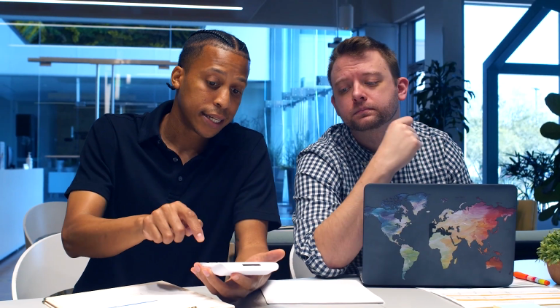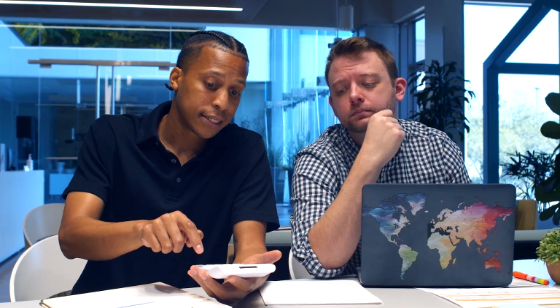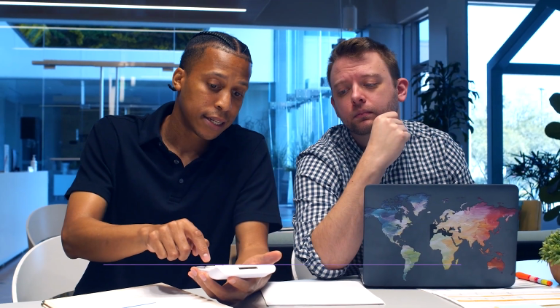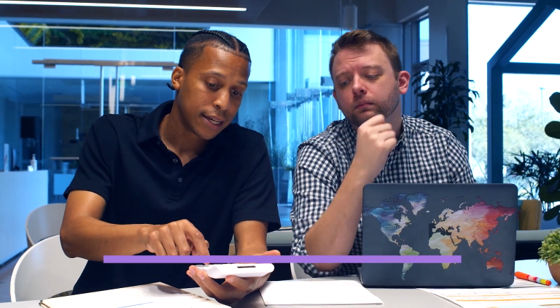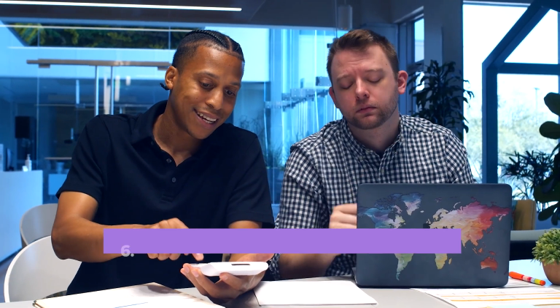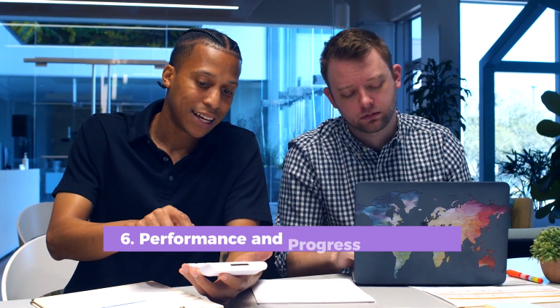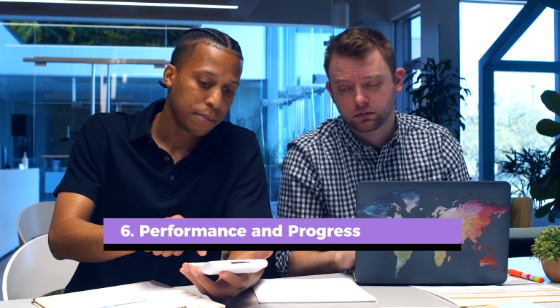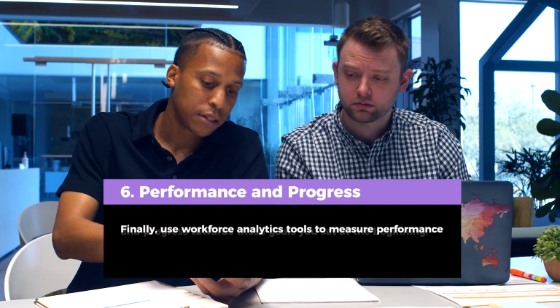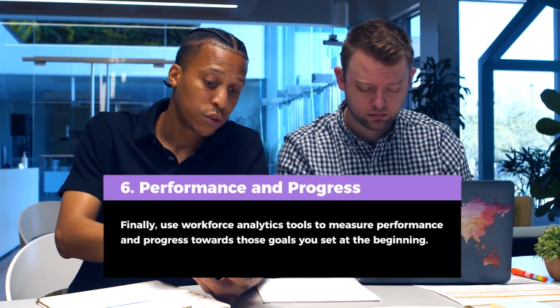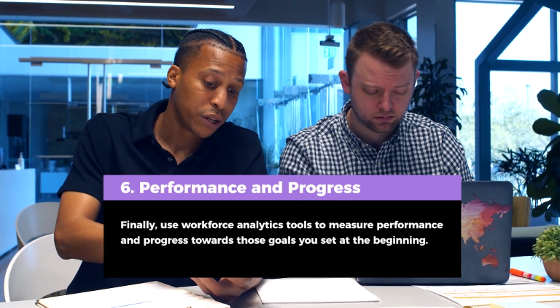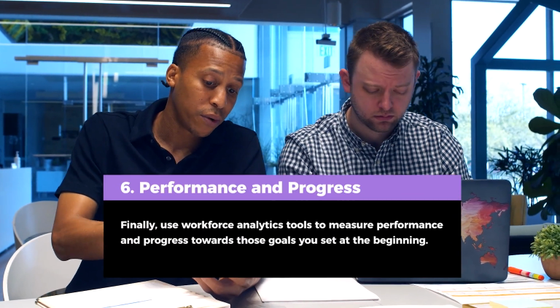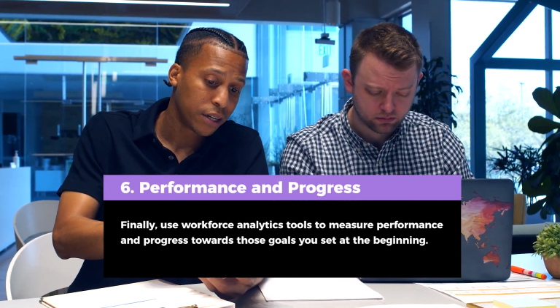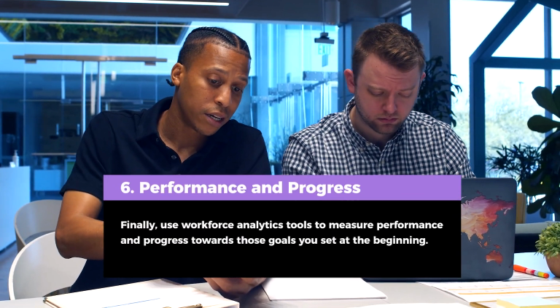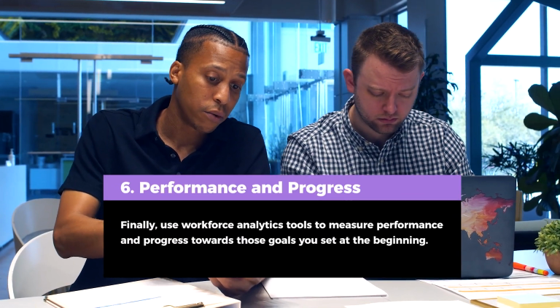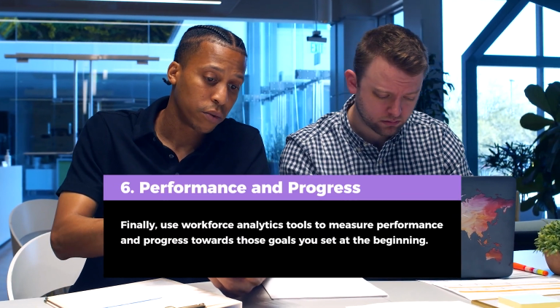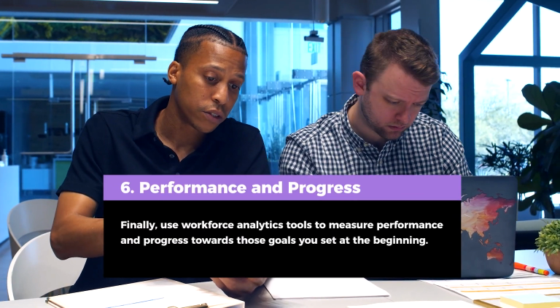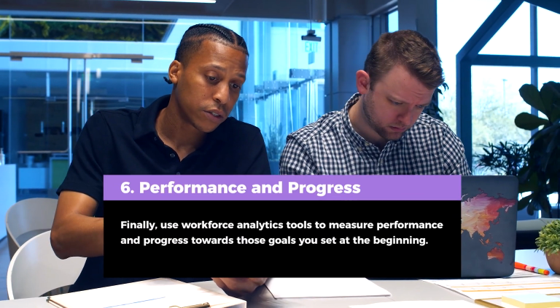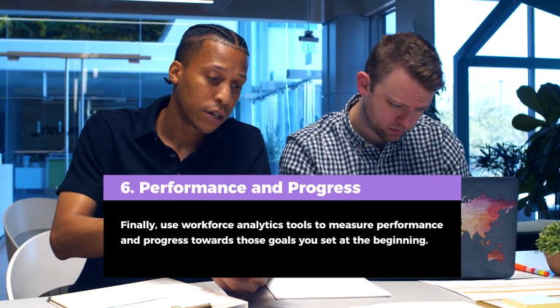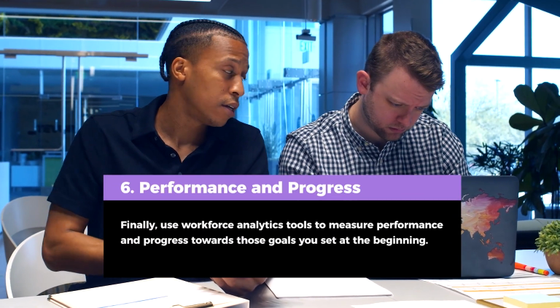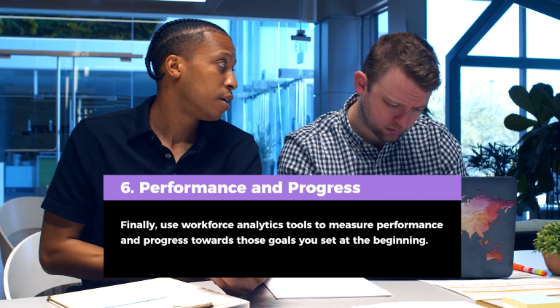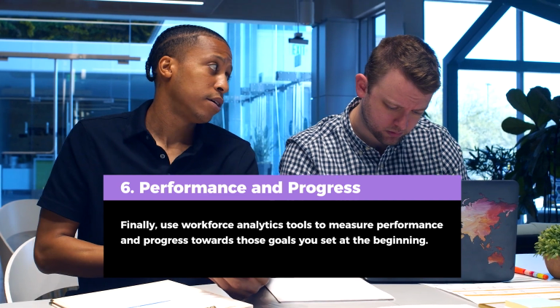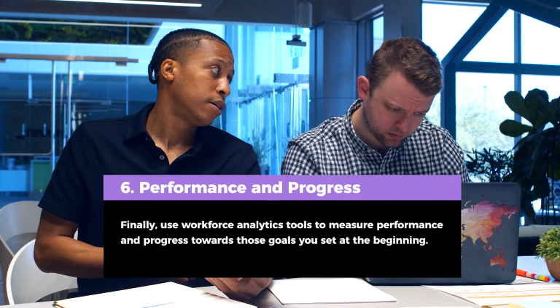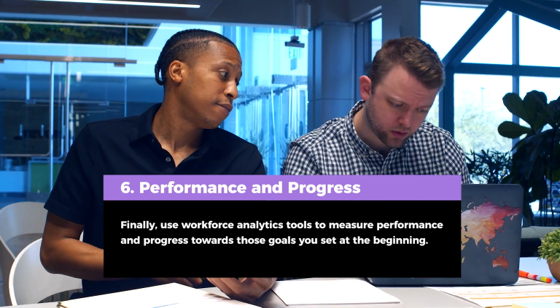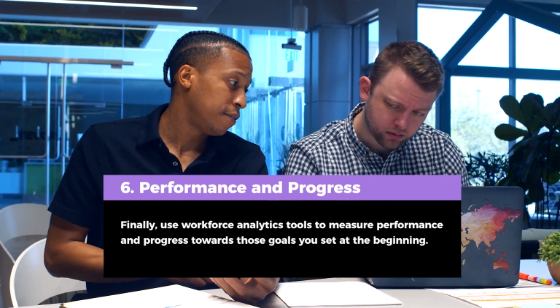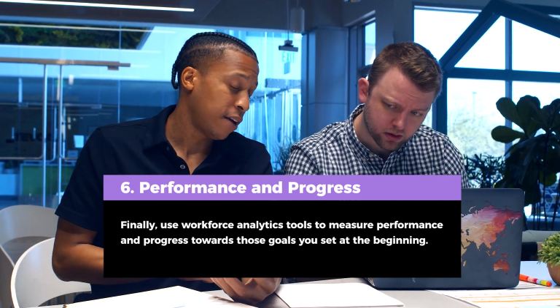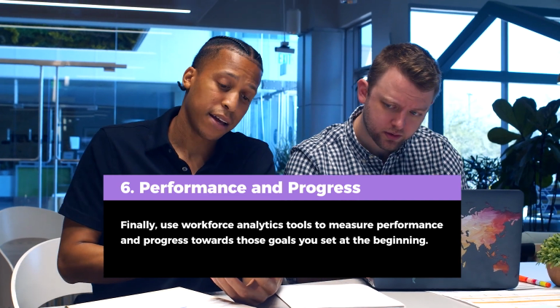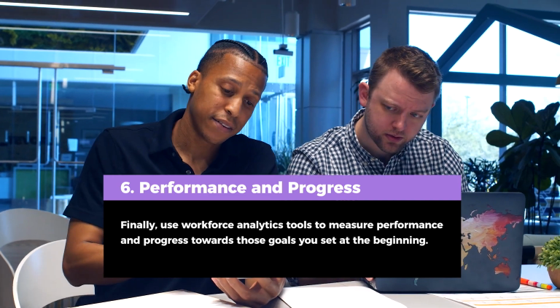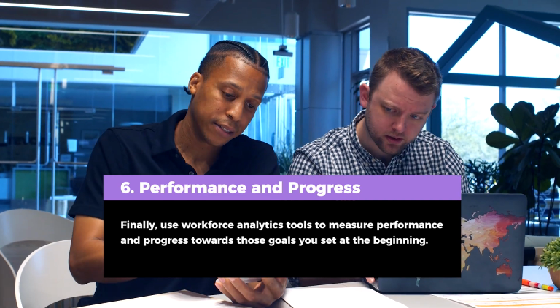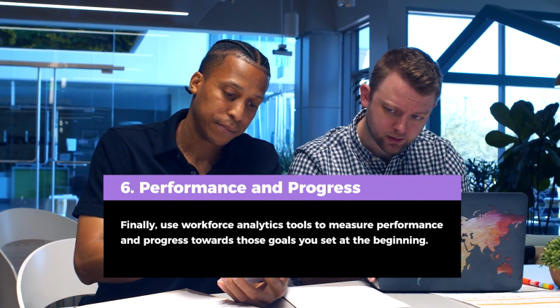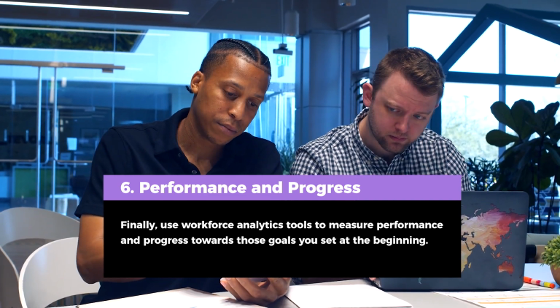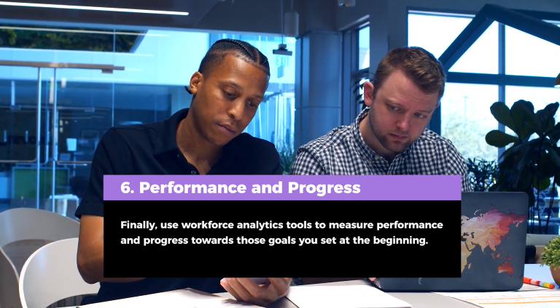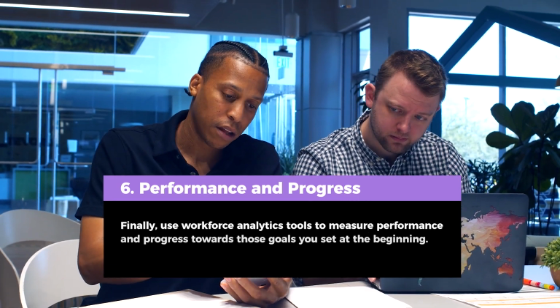And number 6: Finally, use workforce analytics tools to measure performance and progress towards those goals you set at the beginning.